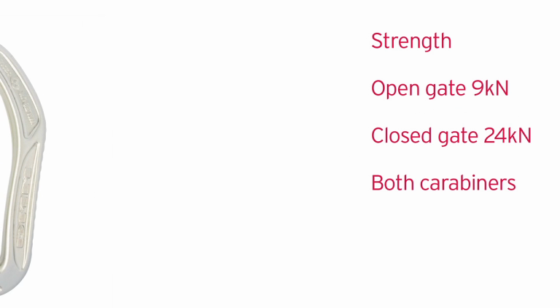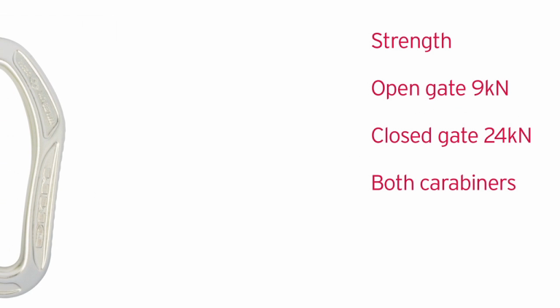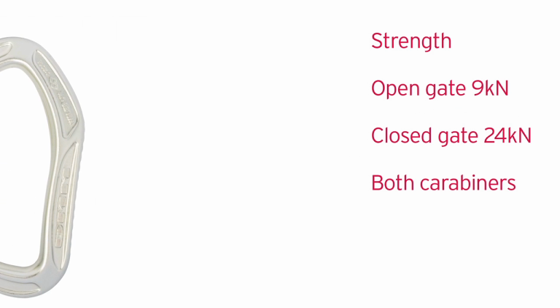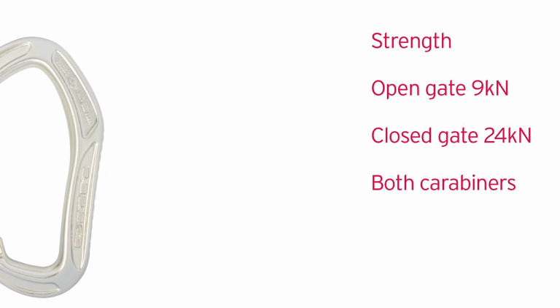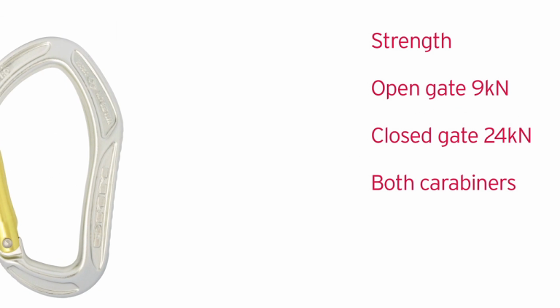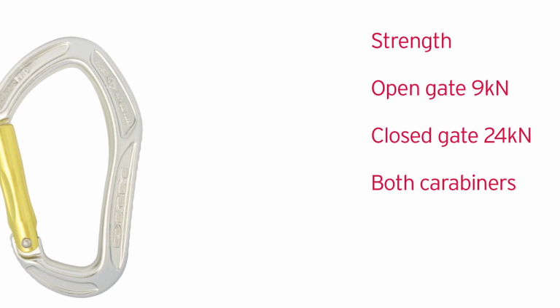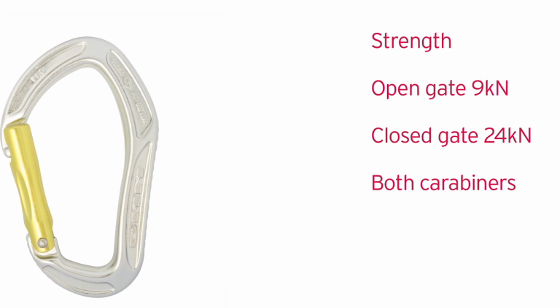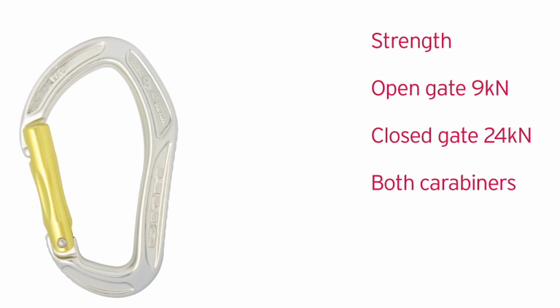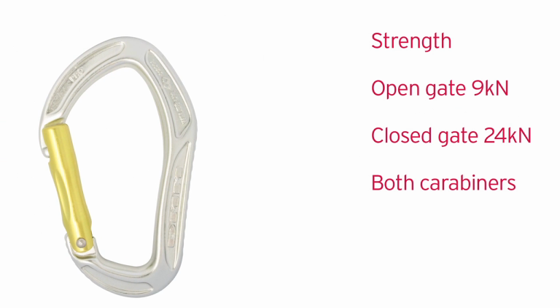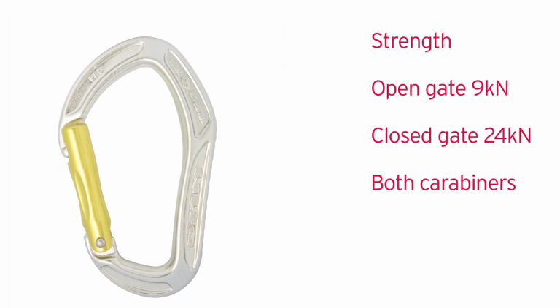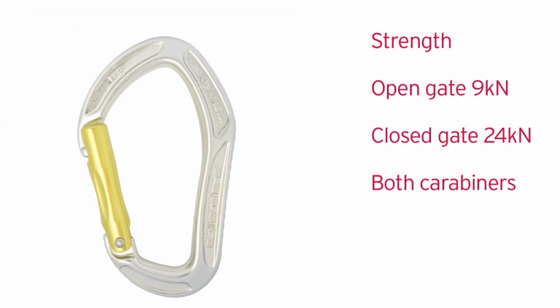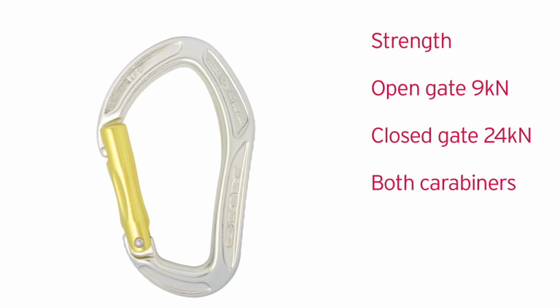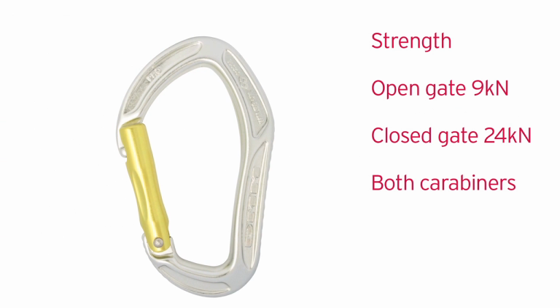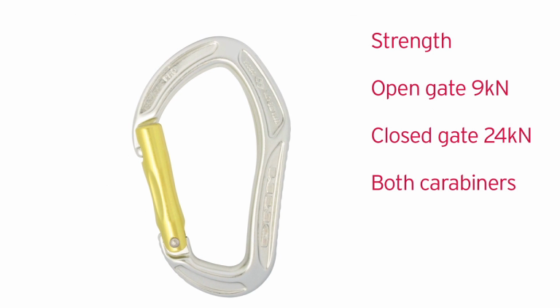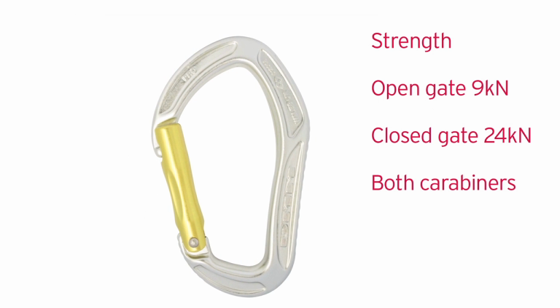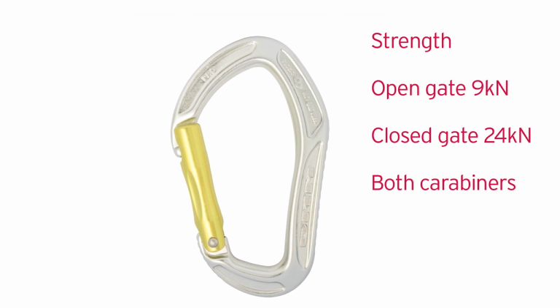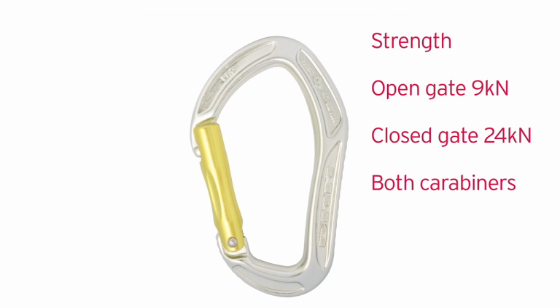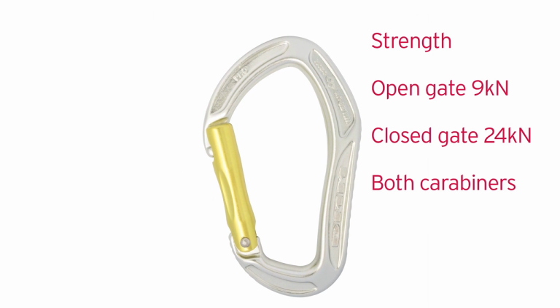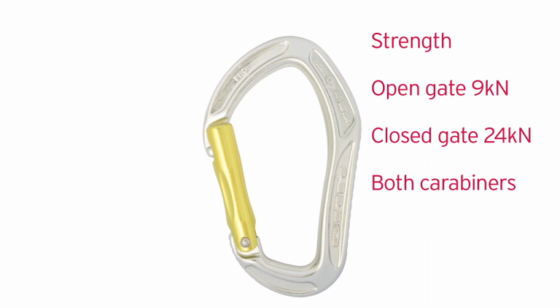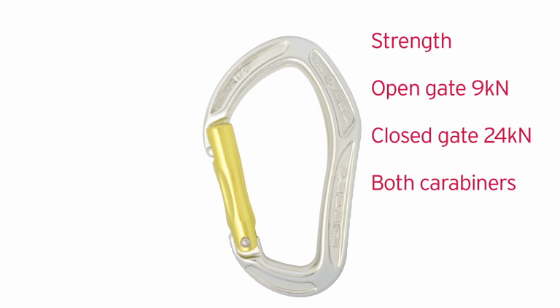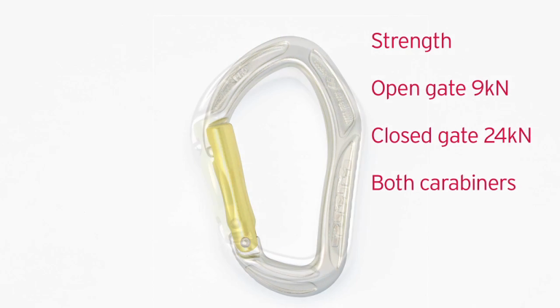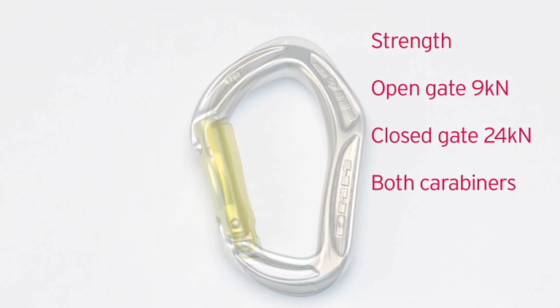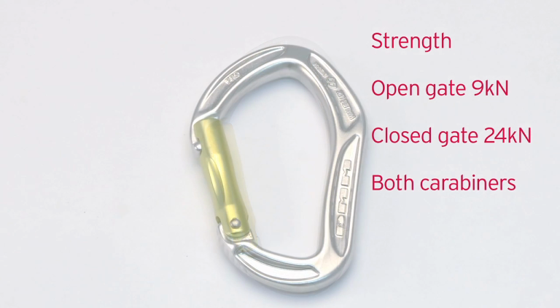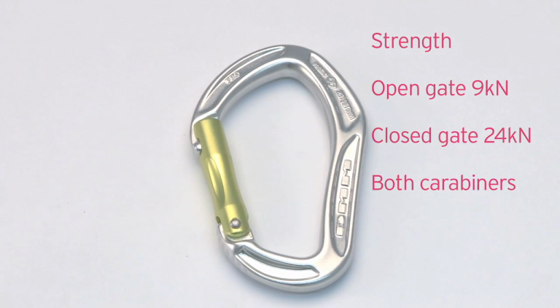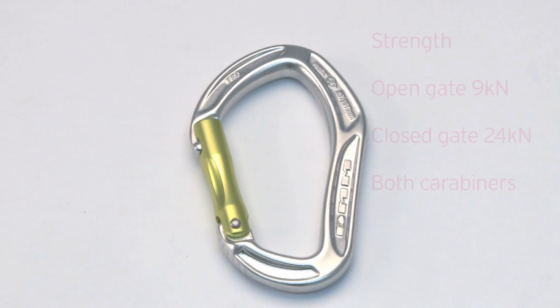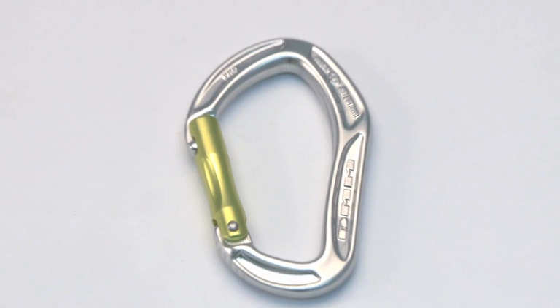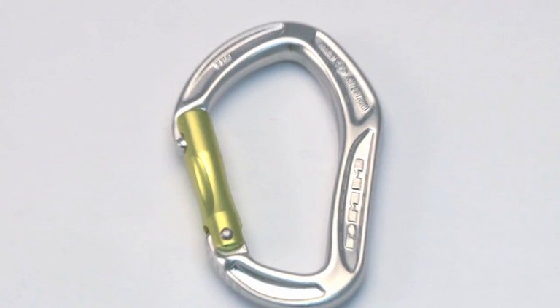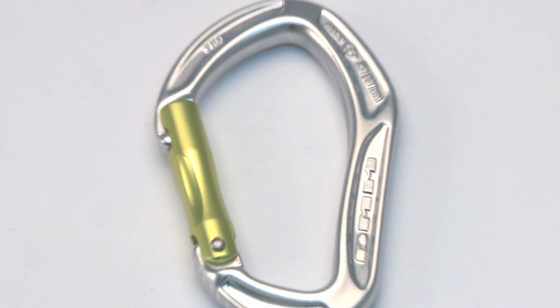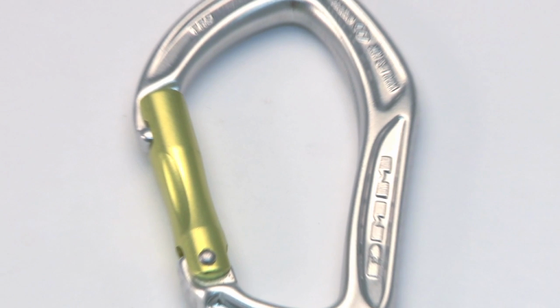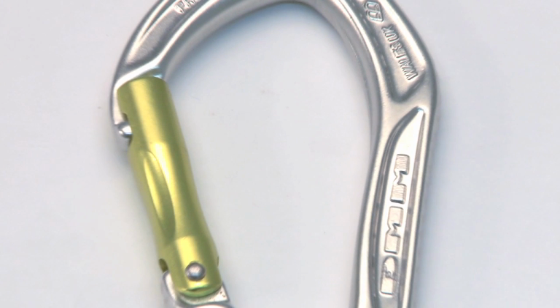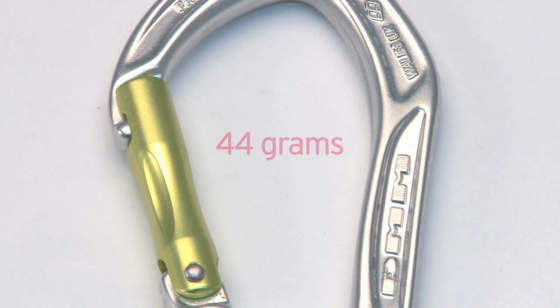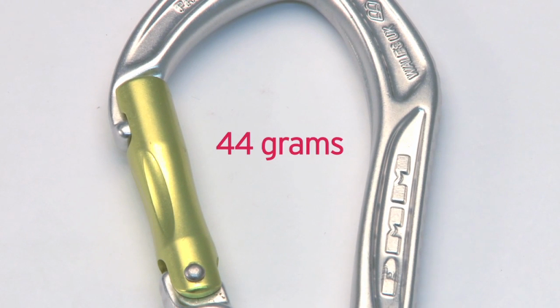Designed for the demands of modern sport climbing, the AlphaPro is strong, safe and reliable. Plus it is still light.